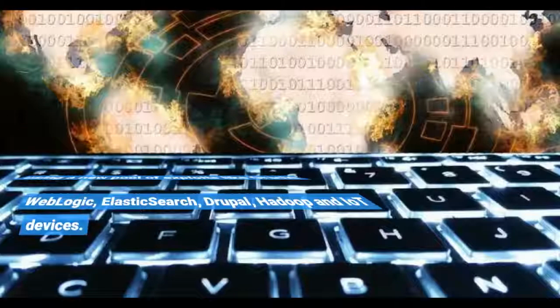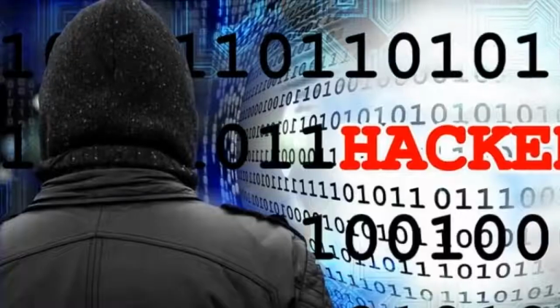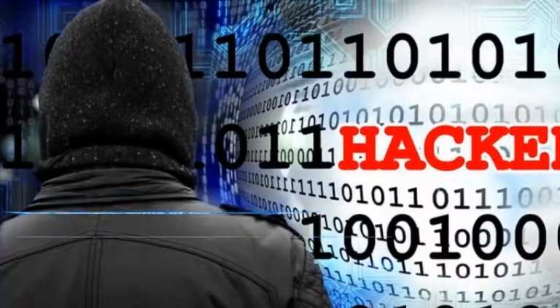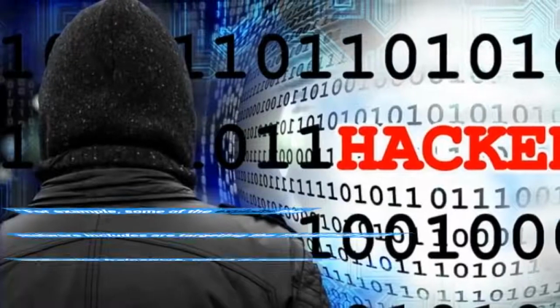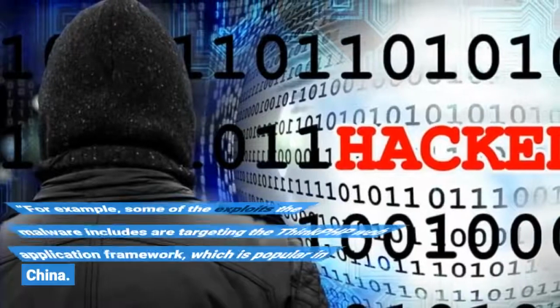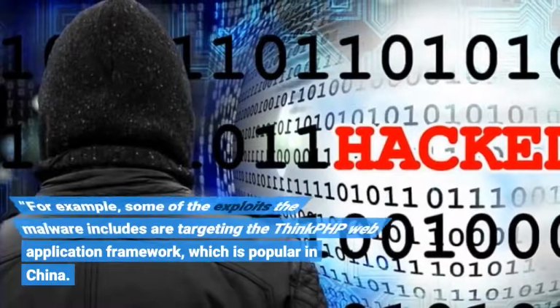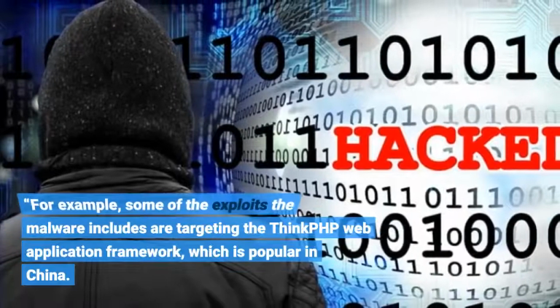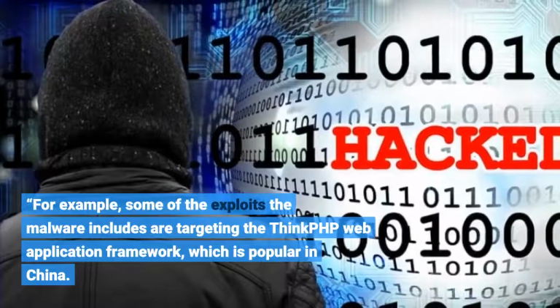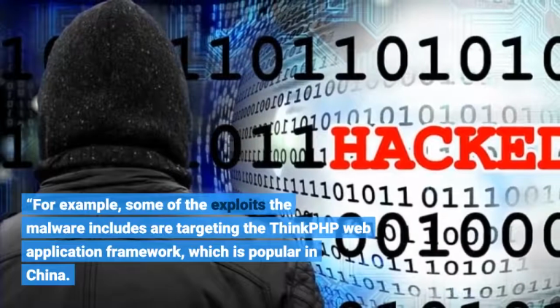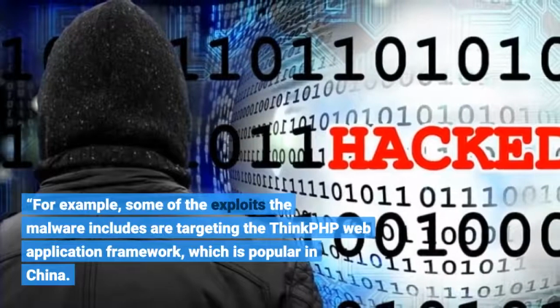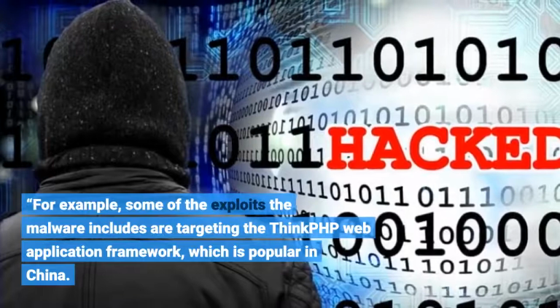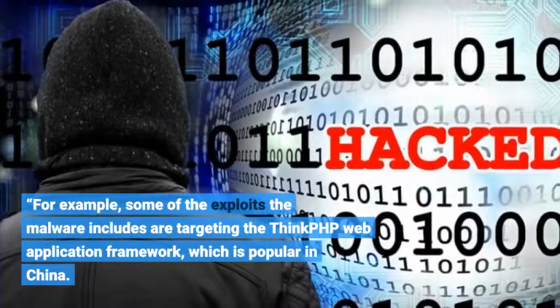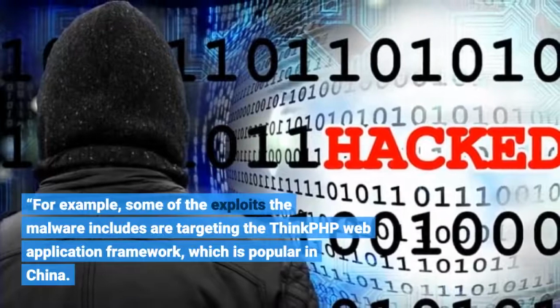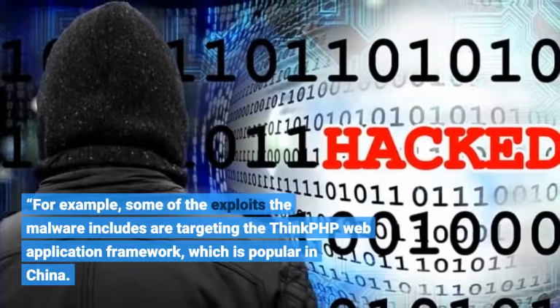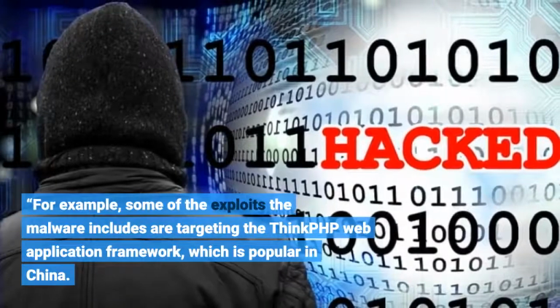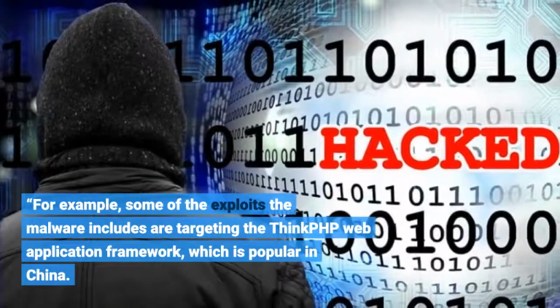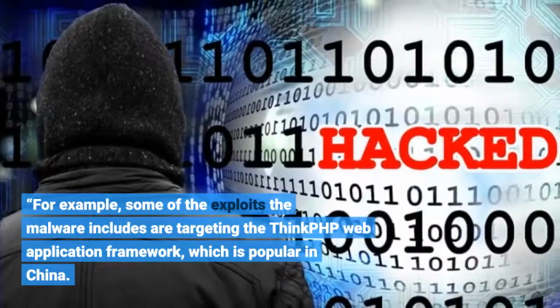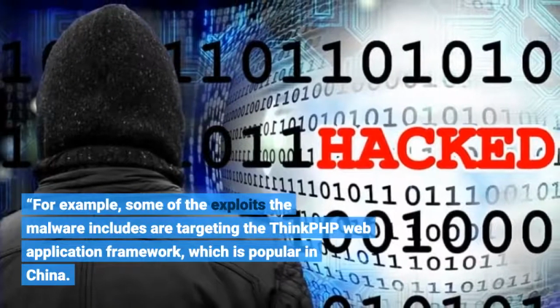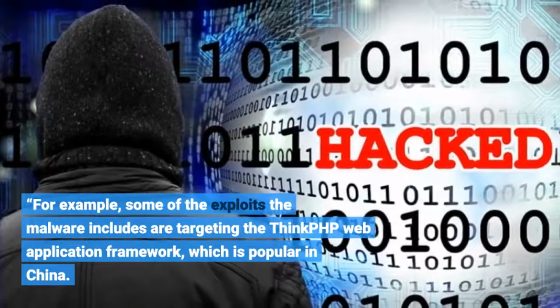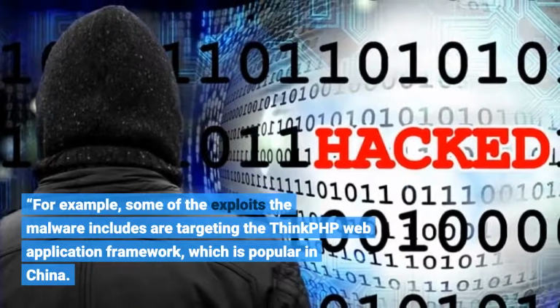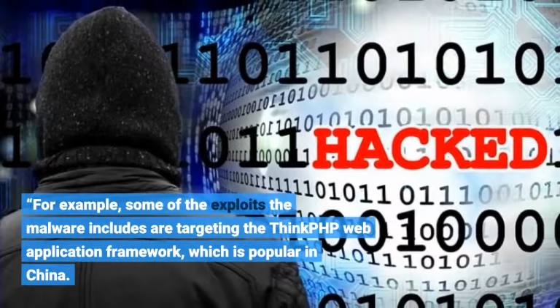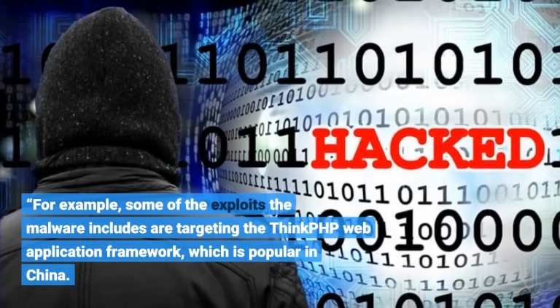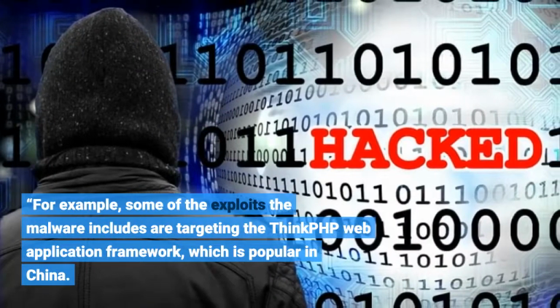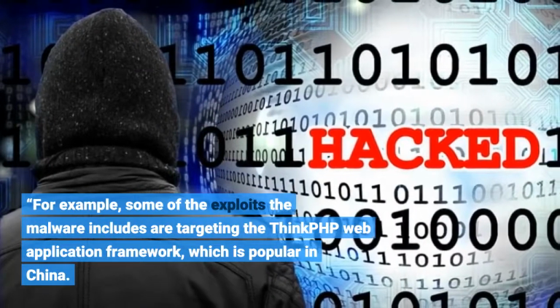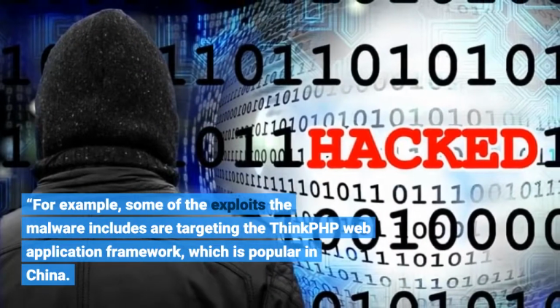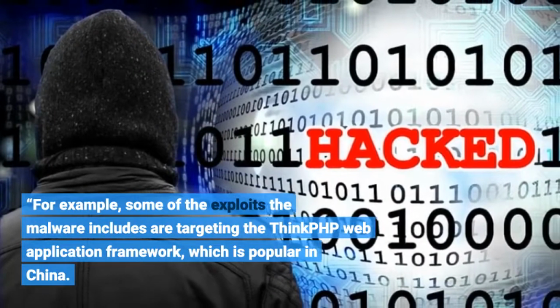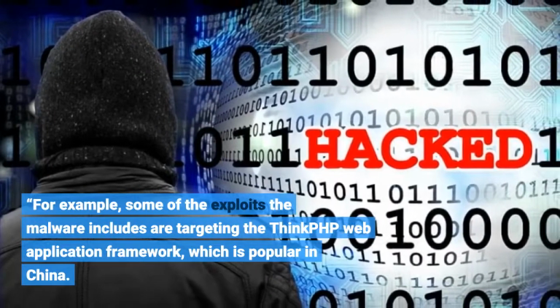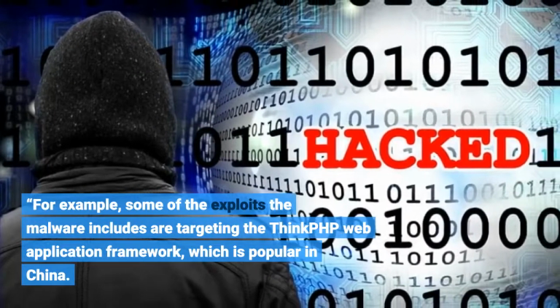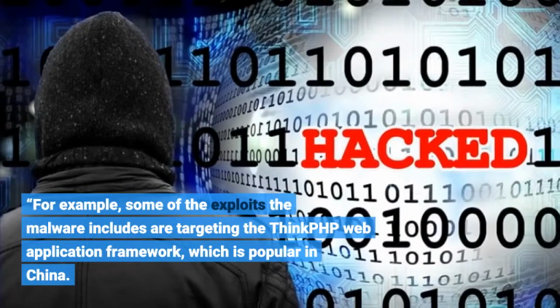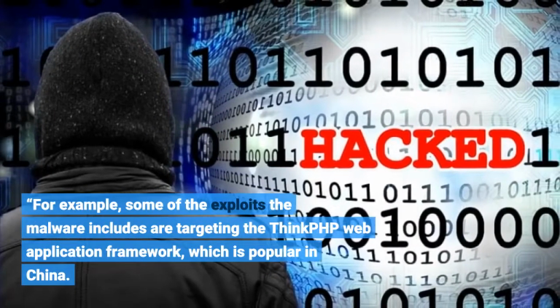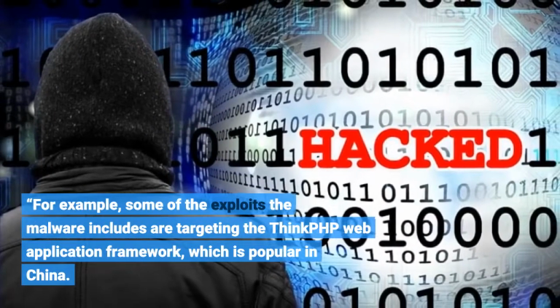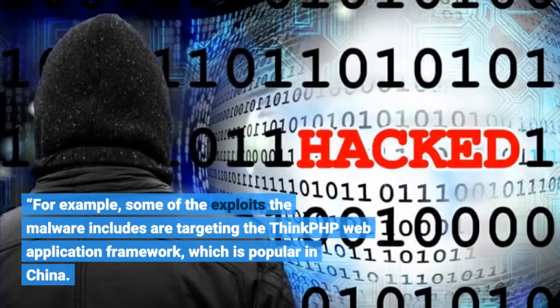For example, some of the exploits the malware includes are targeting the ThinkPHP web application framework, which is popular in China.